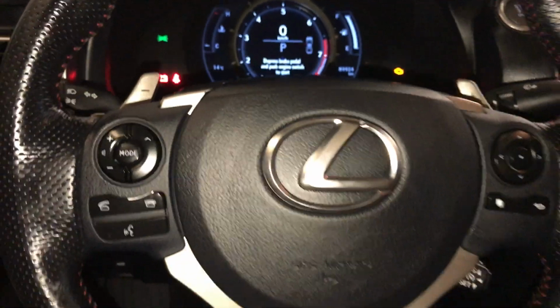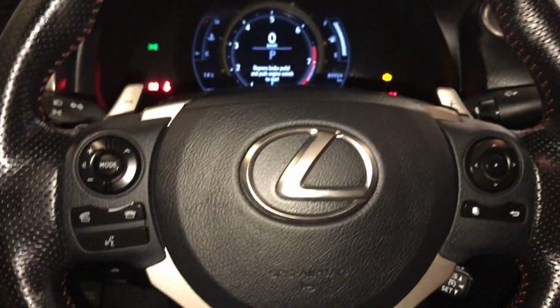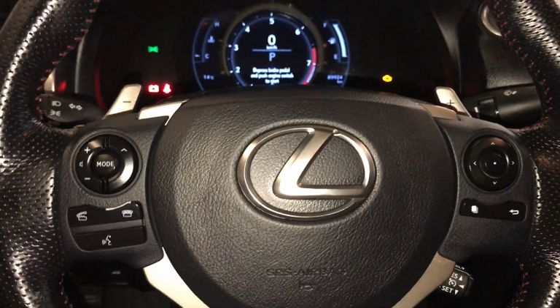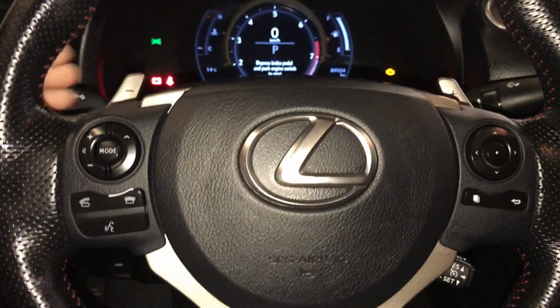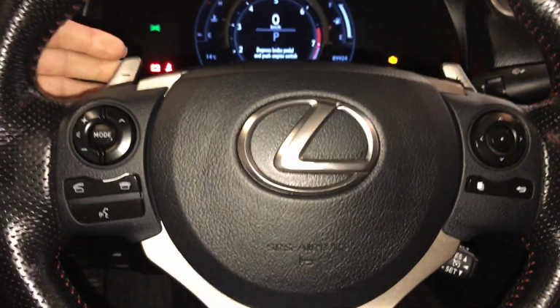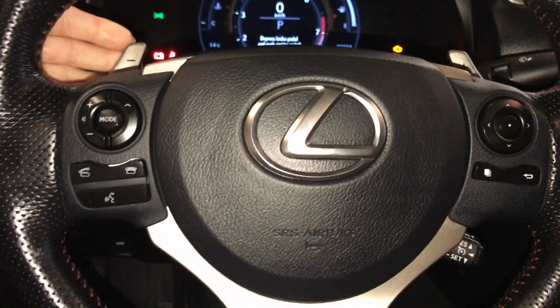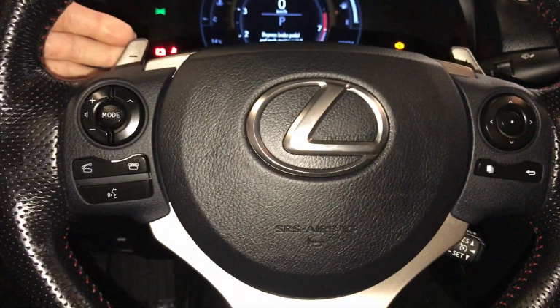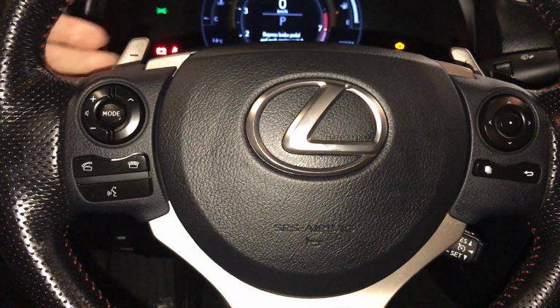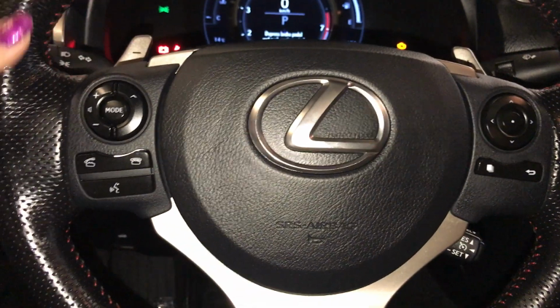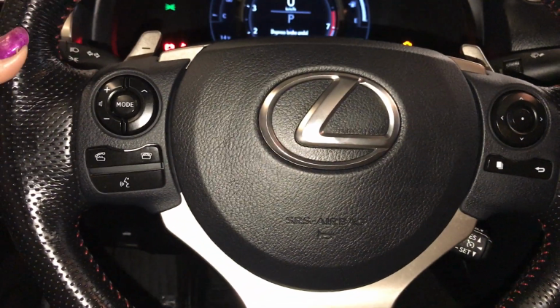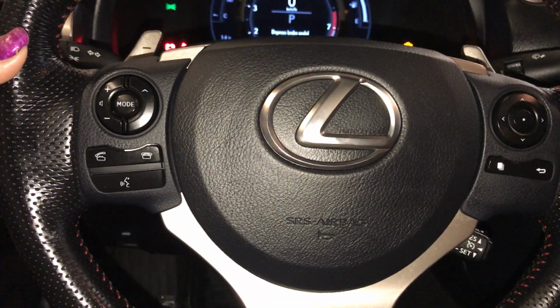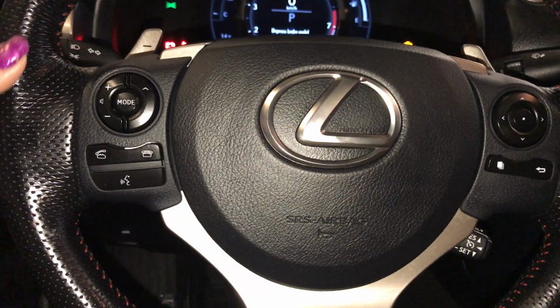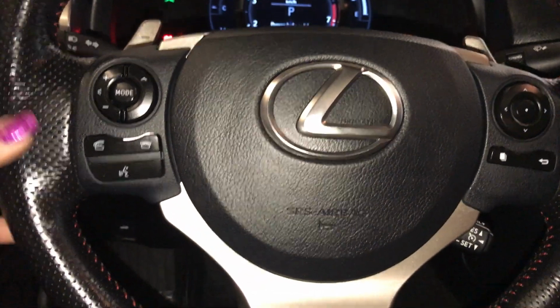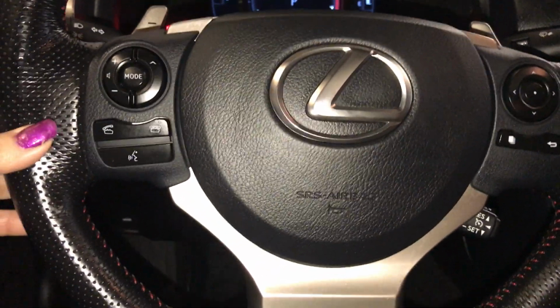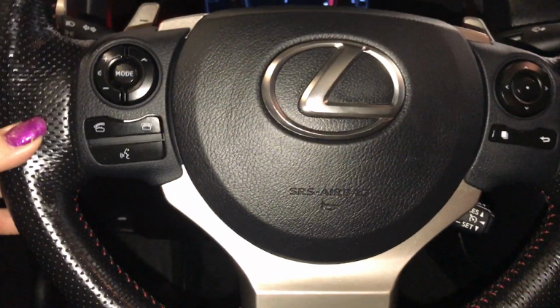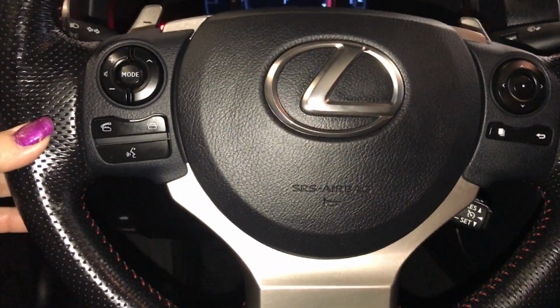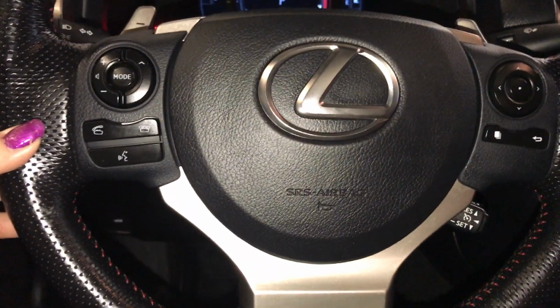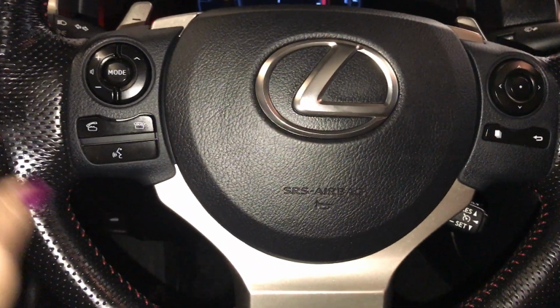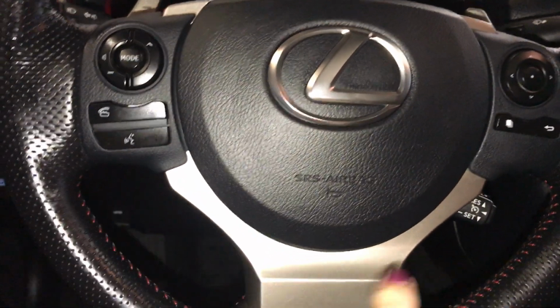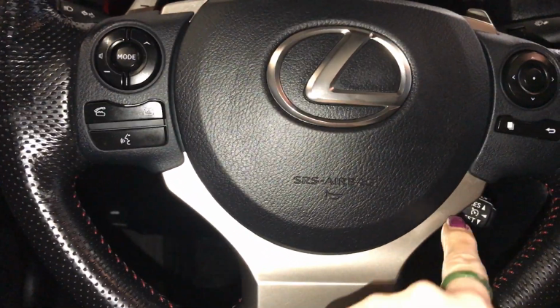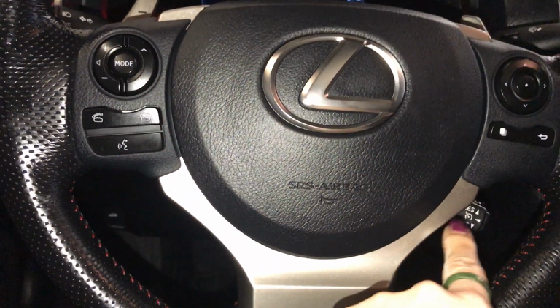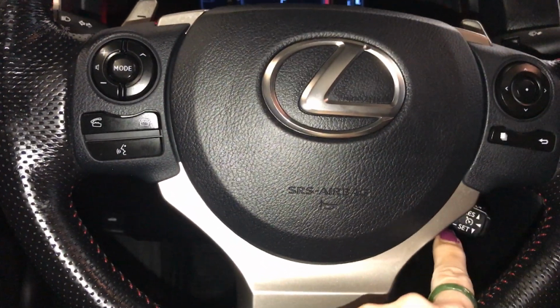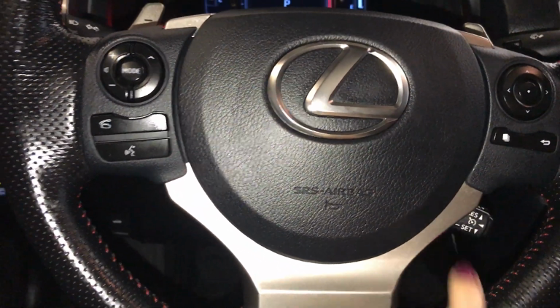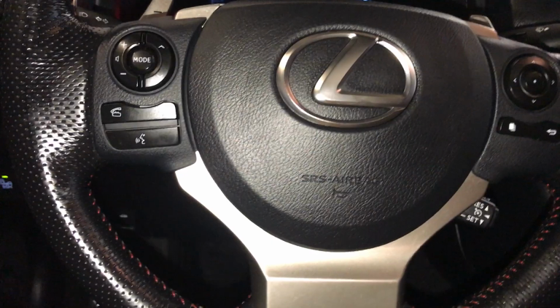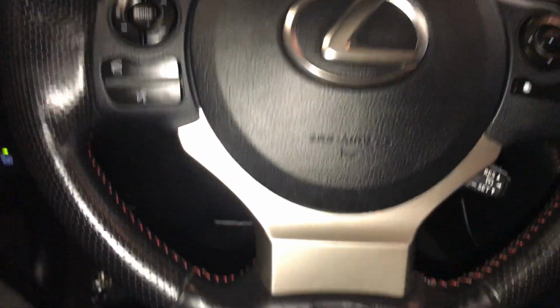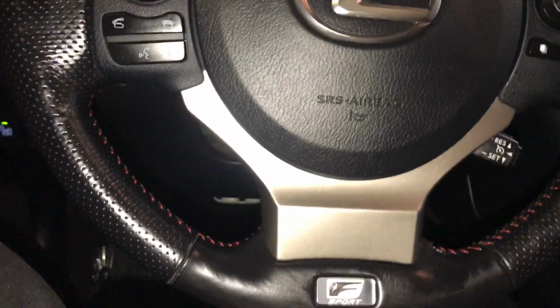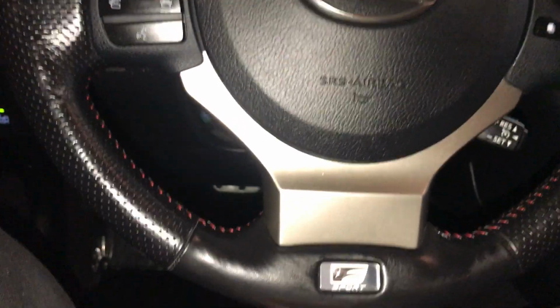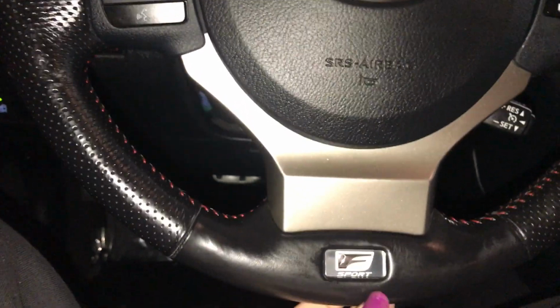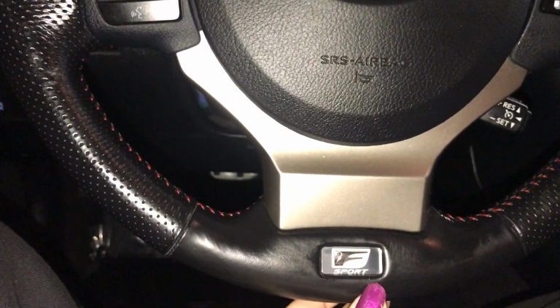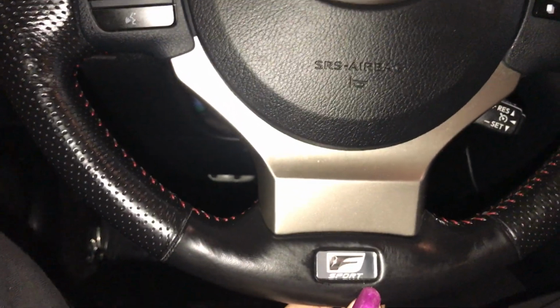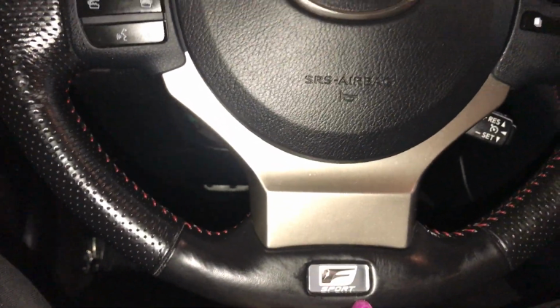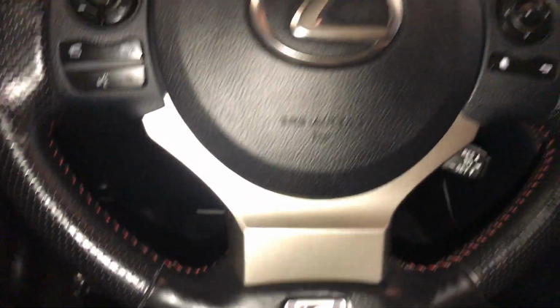On the steering wheel you have your paddle shifters, hands-free audio, hands-free calling, cruise control, and also your F-Sport badging.